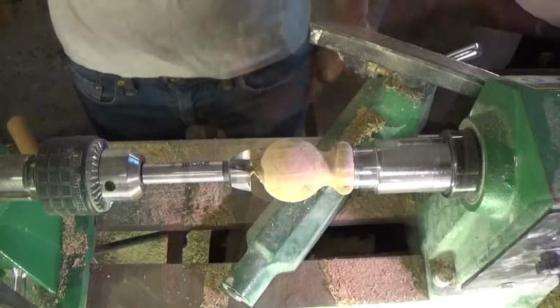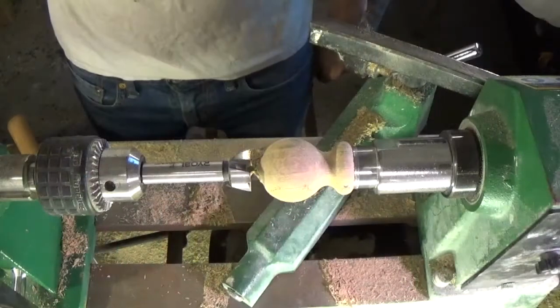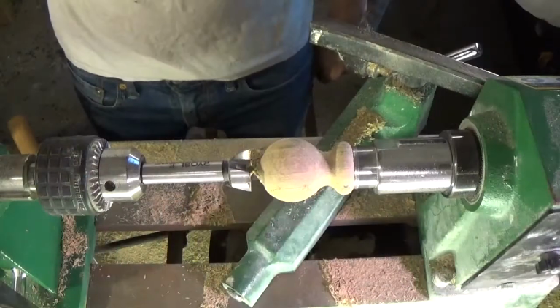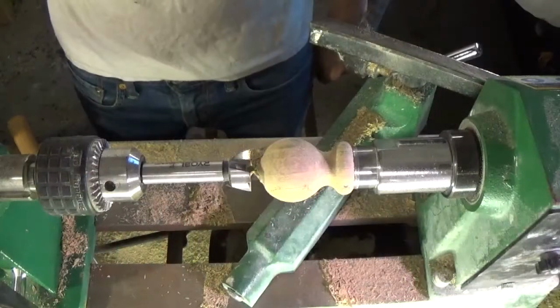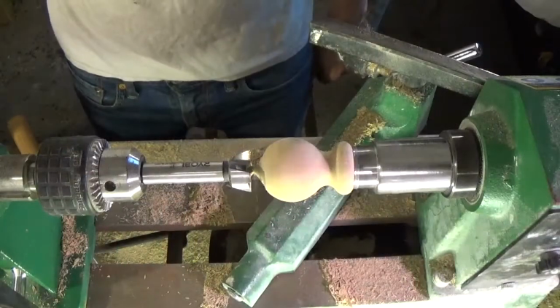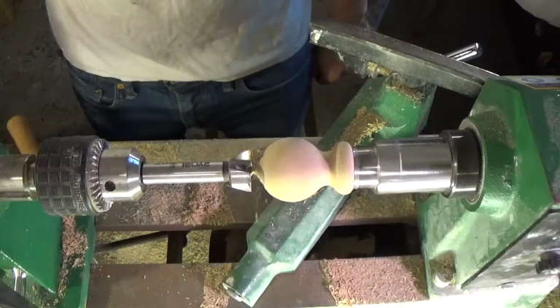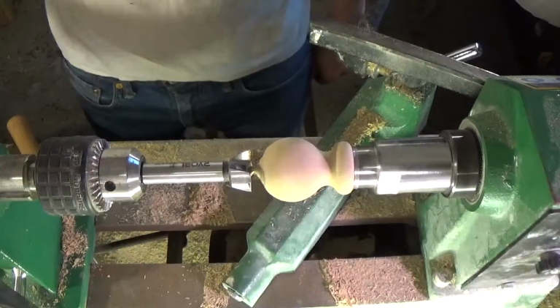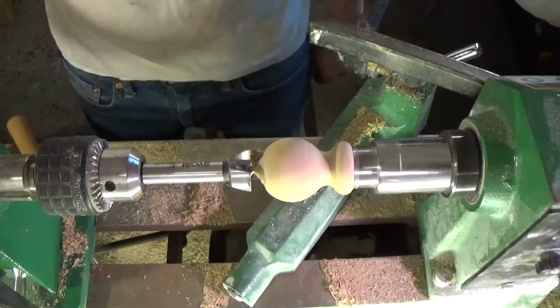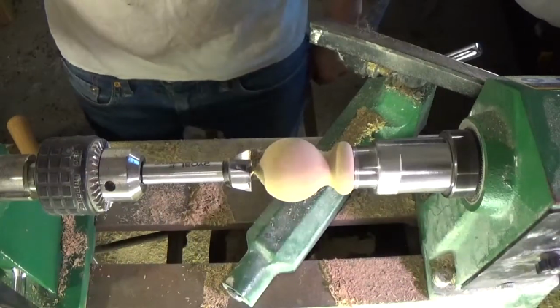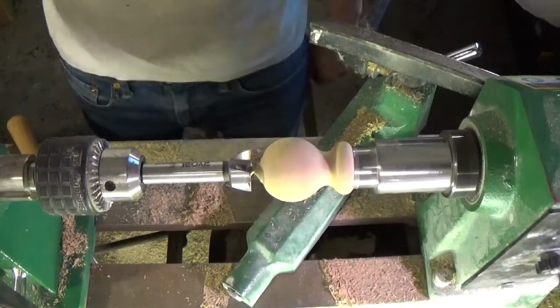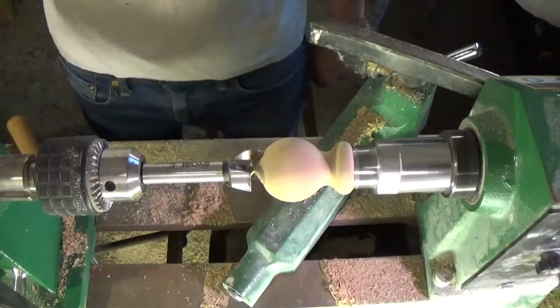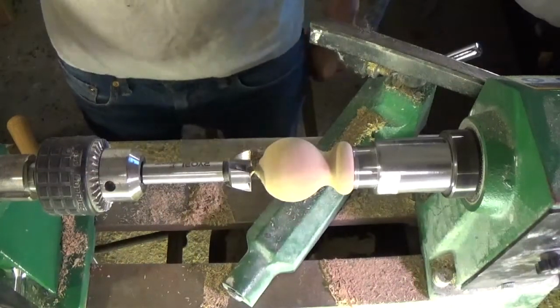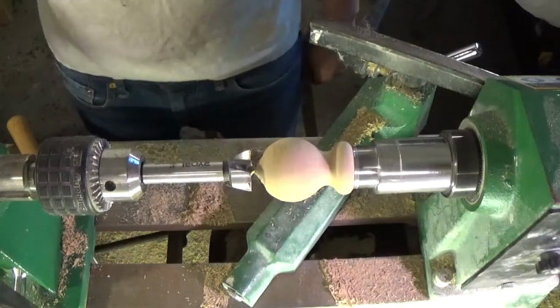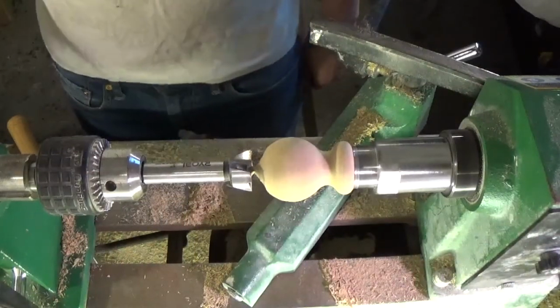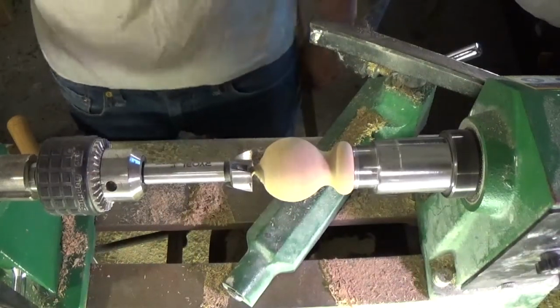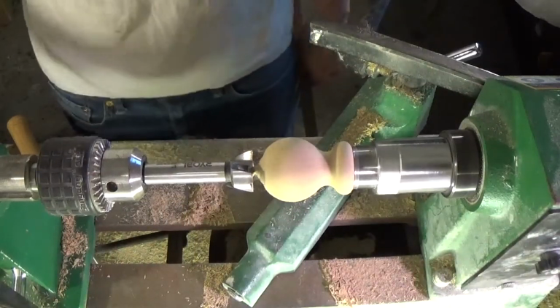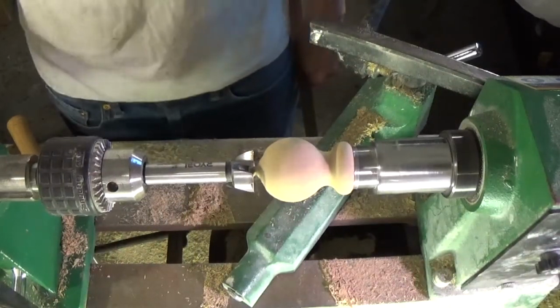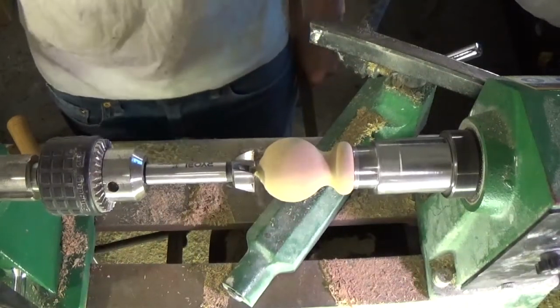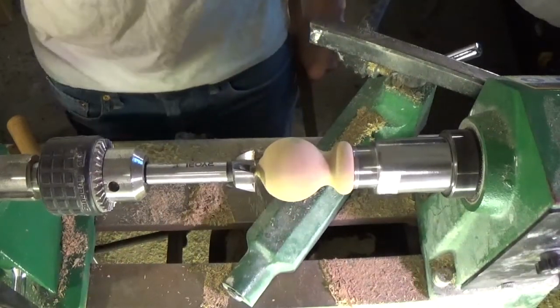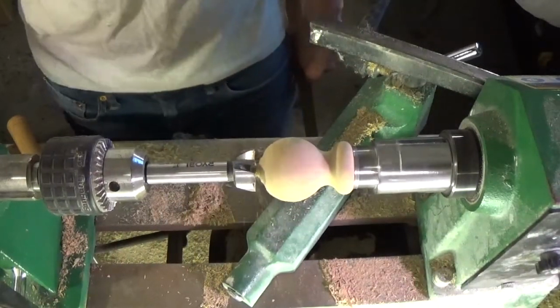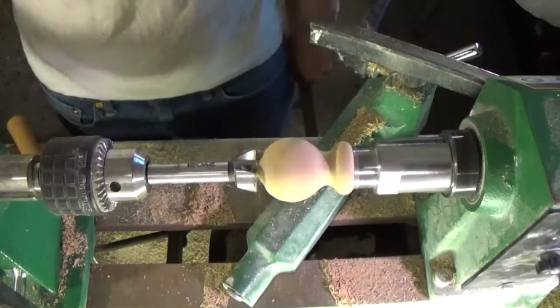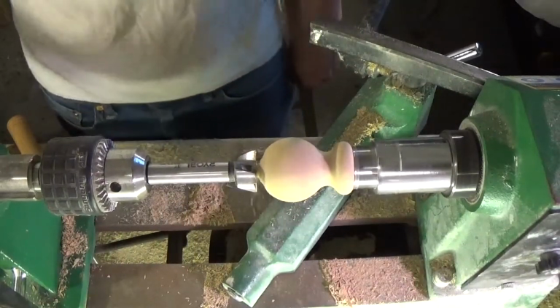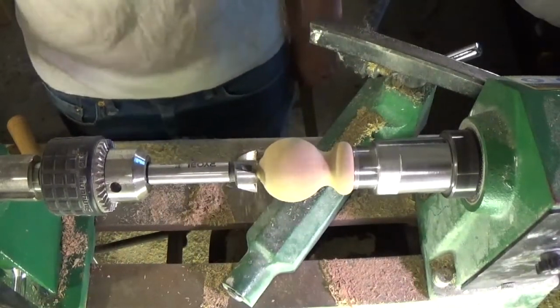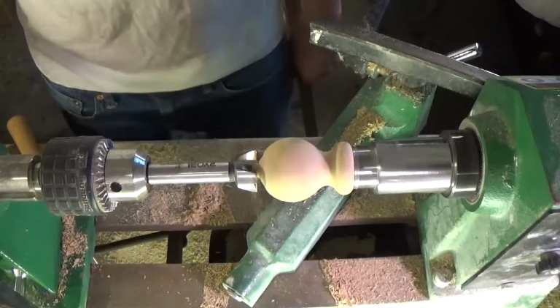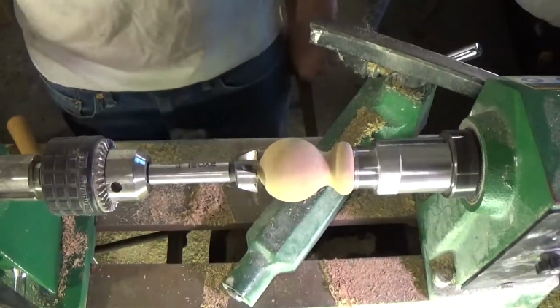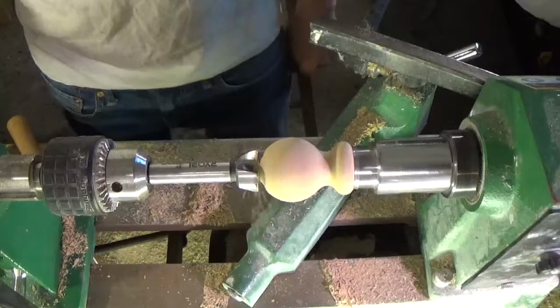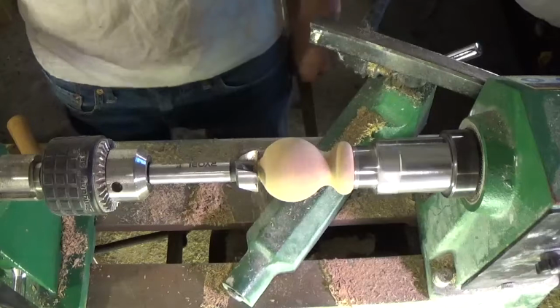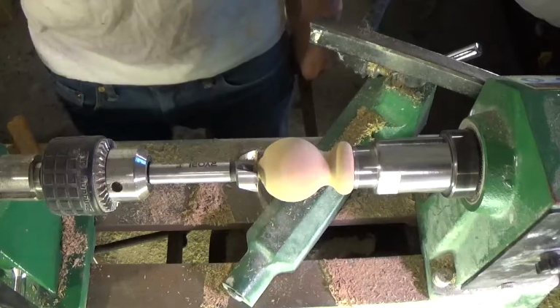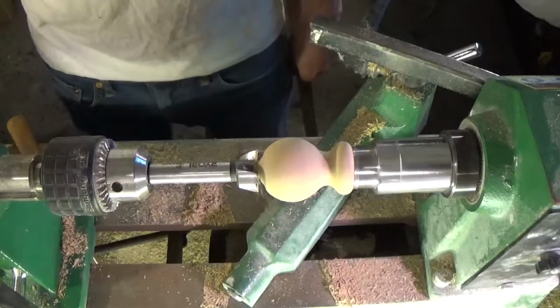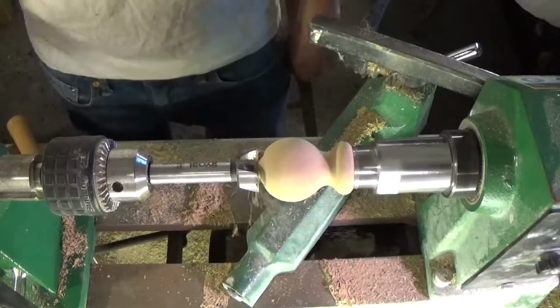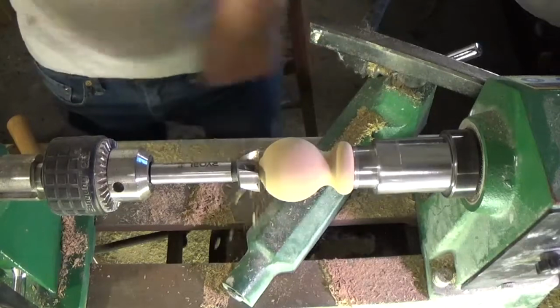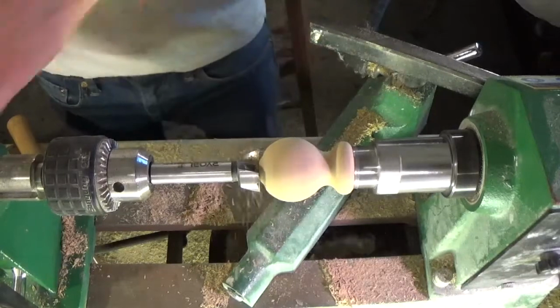Once I'm happy with the shape, I use a one-inch Forstner bit to drill out the hole in the top of the wood for my coin inlay.